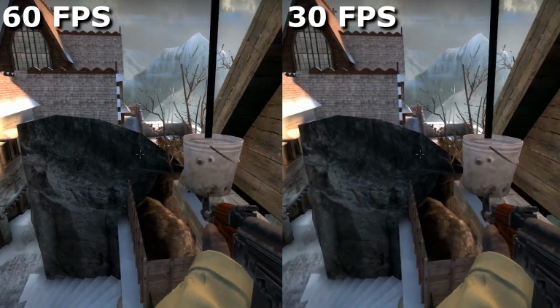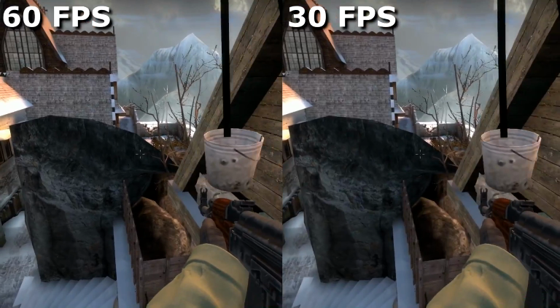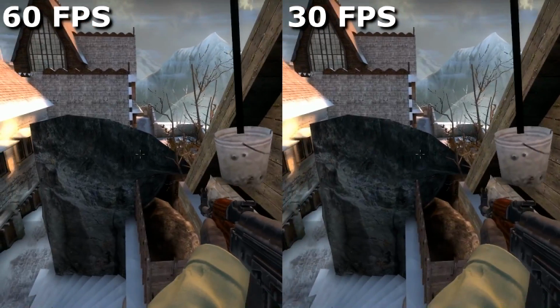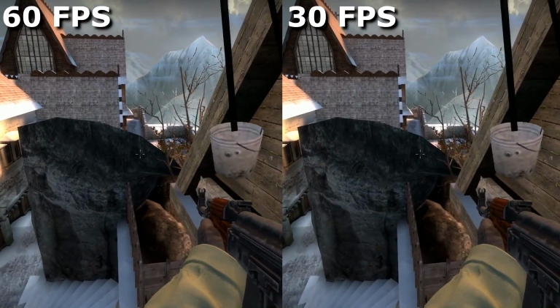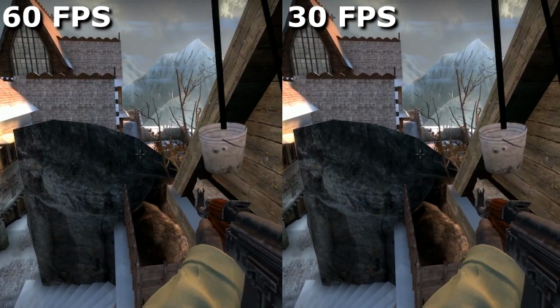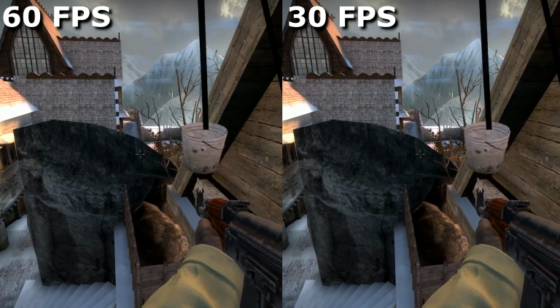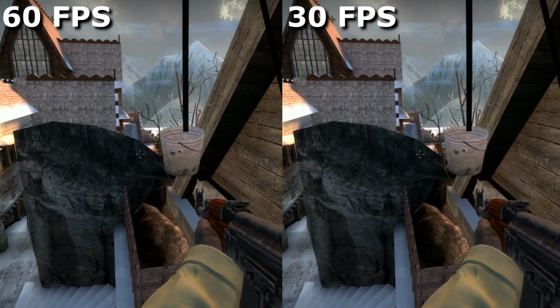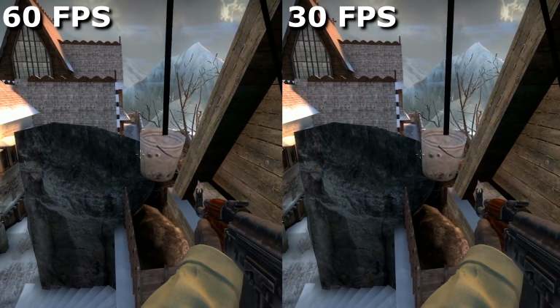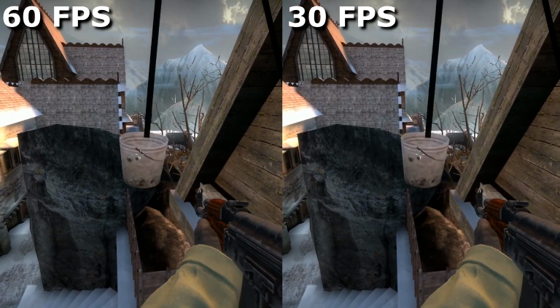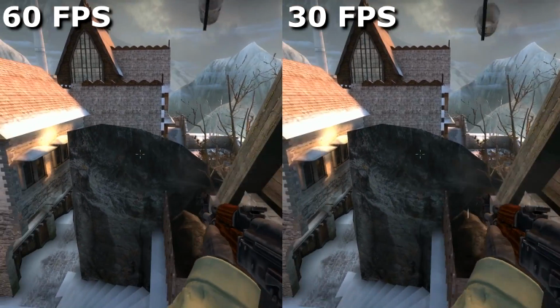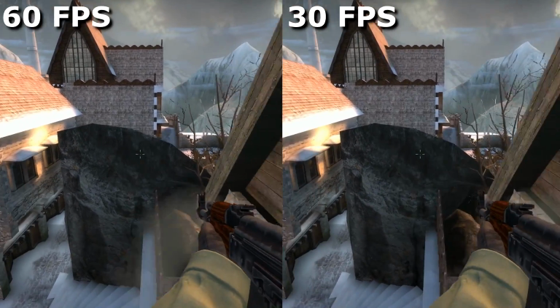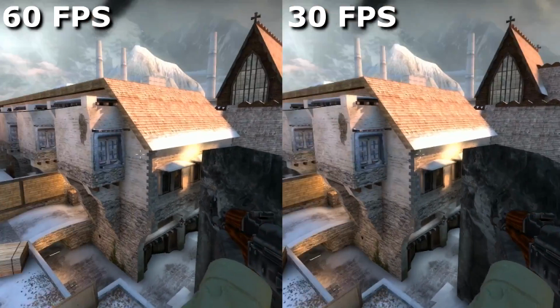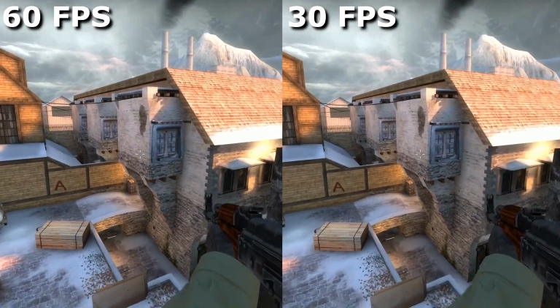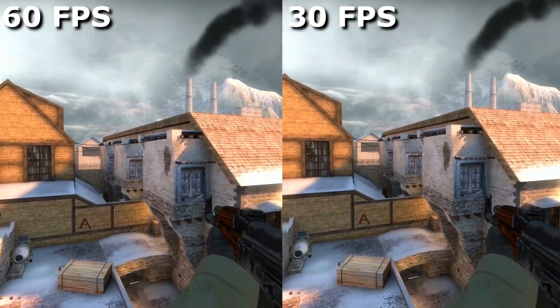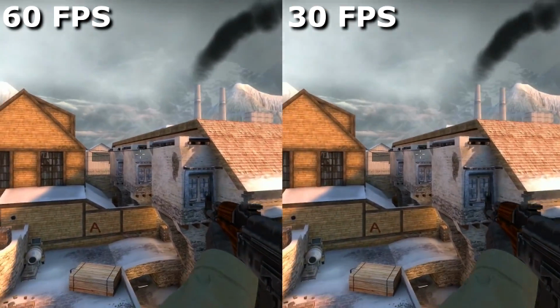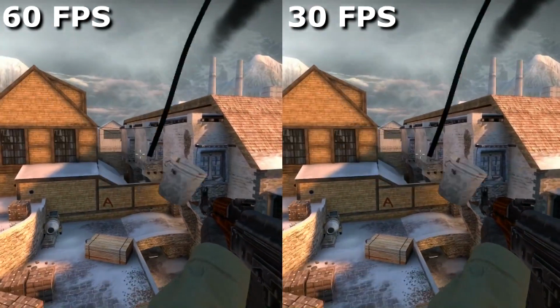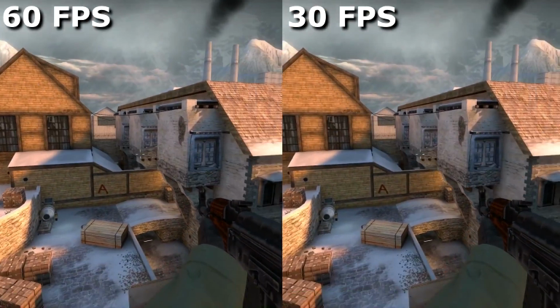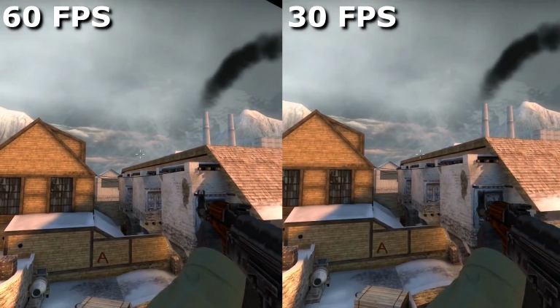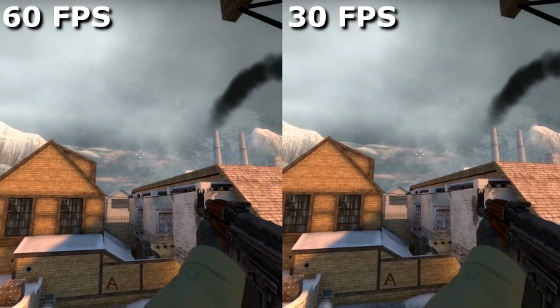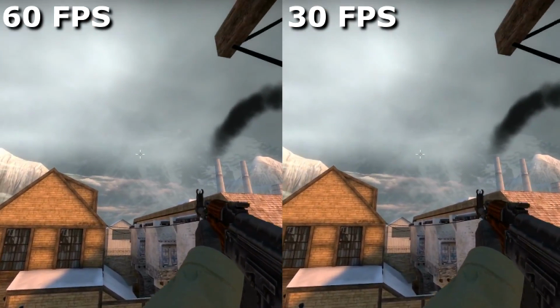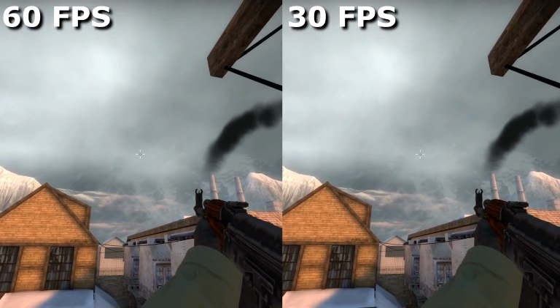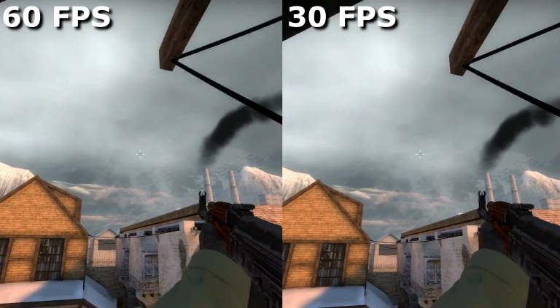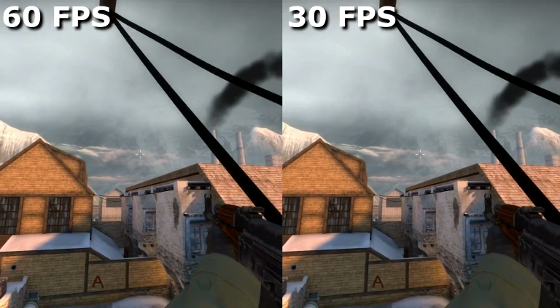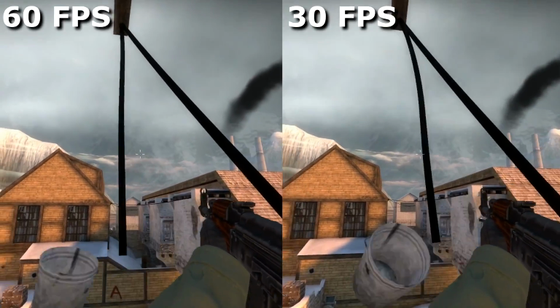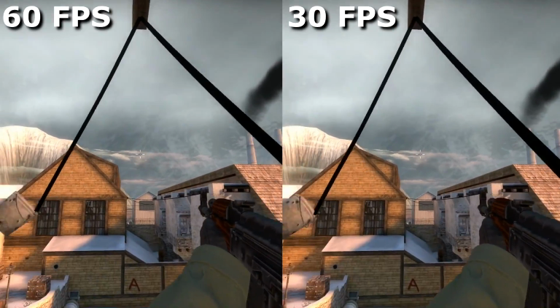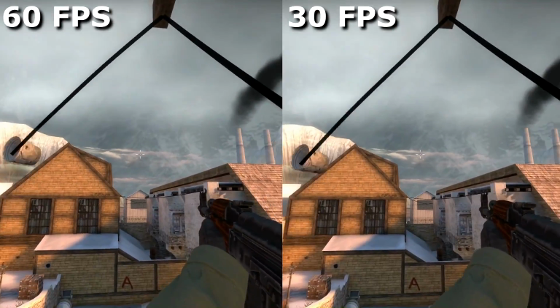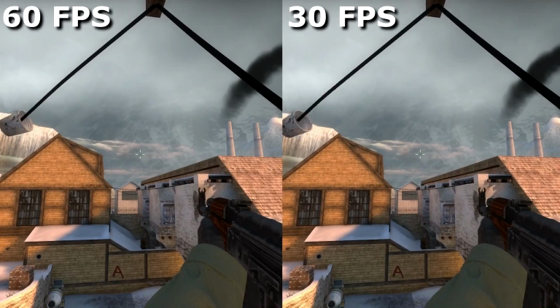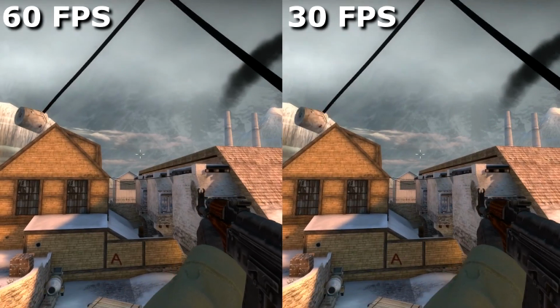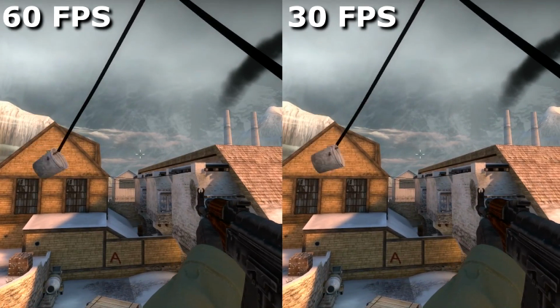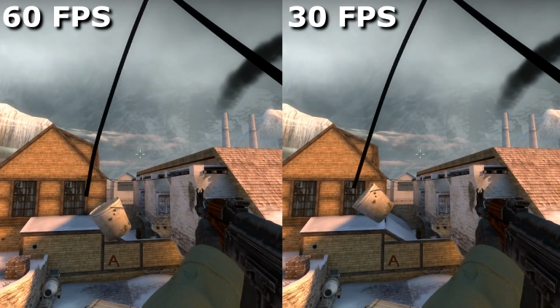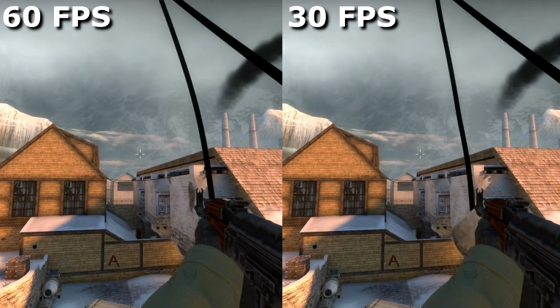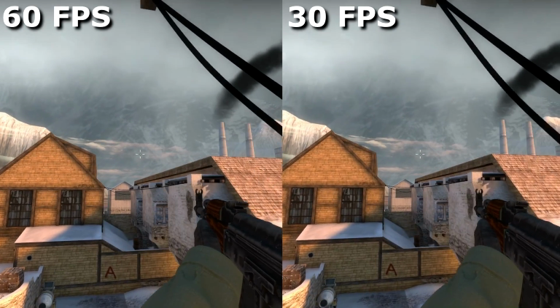YouTube has announced support for 60fps videos. On the left-hand side of the screen is 60fps, and on the right, 30.